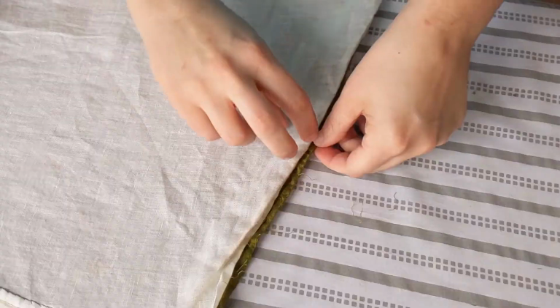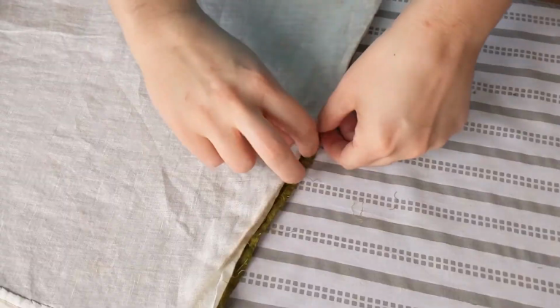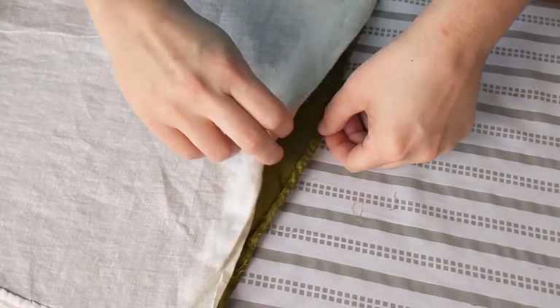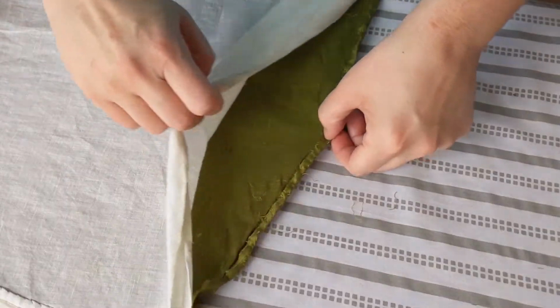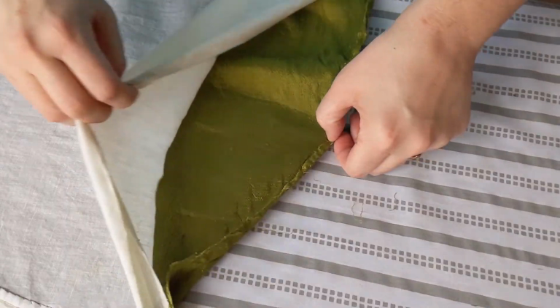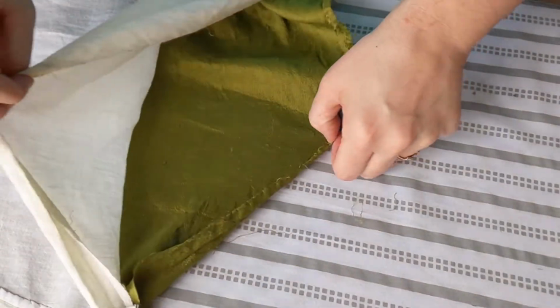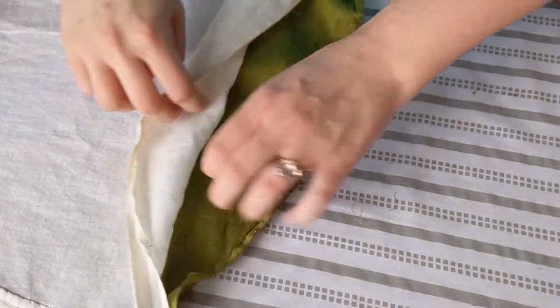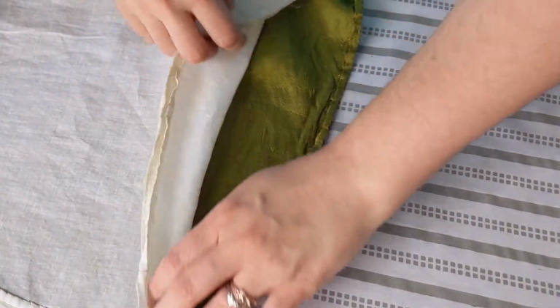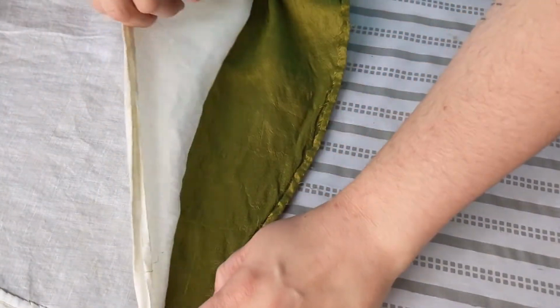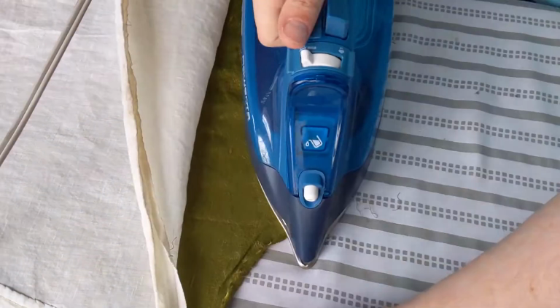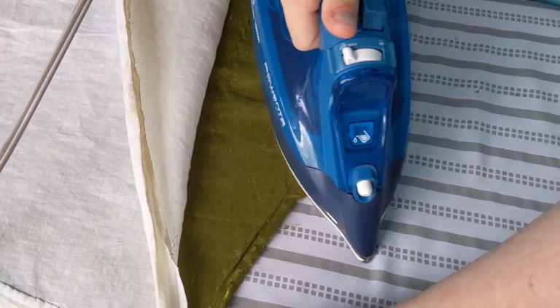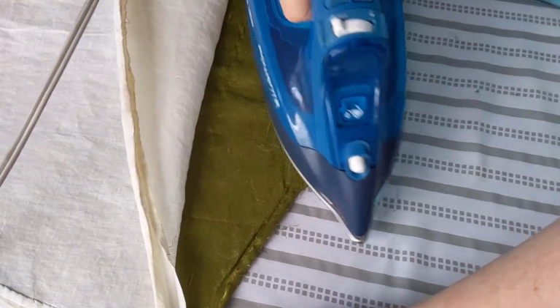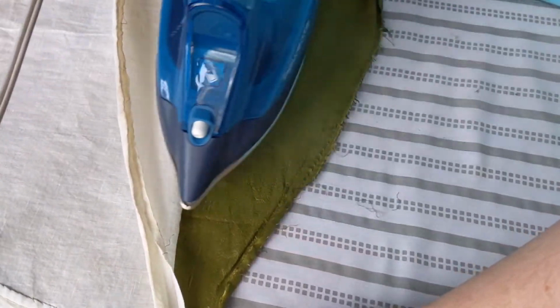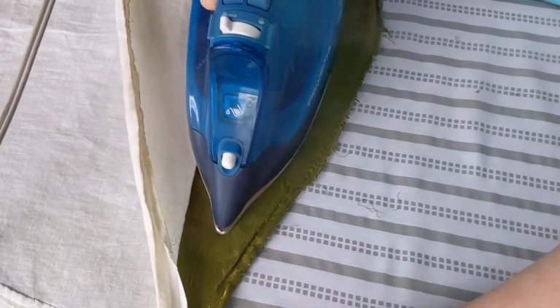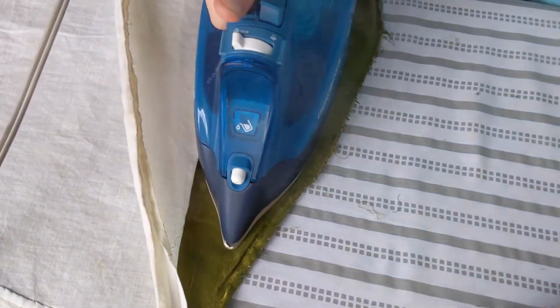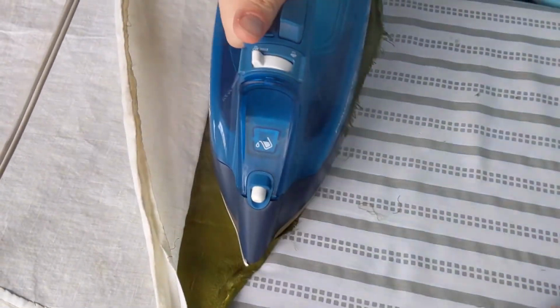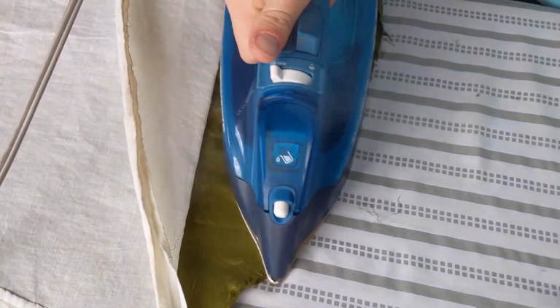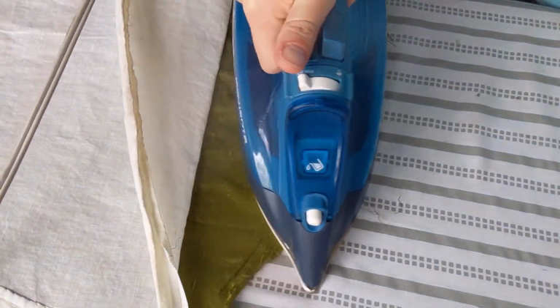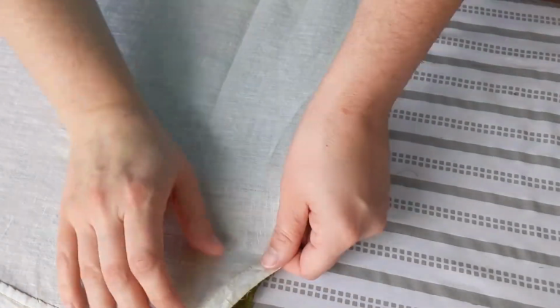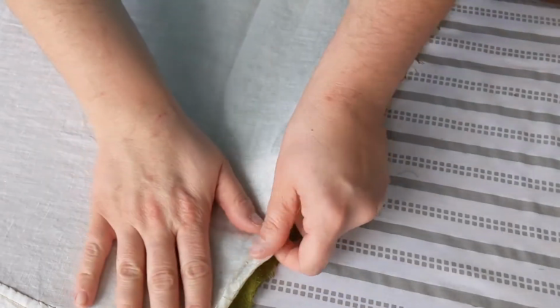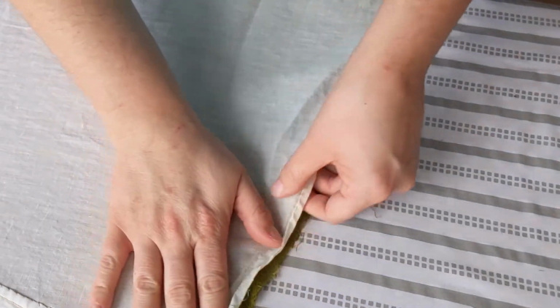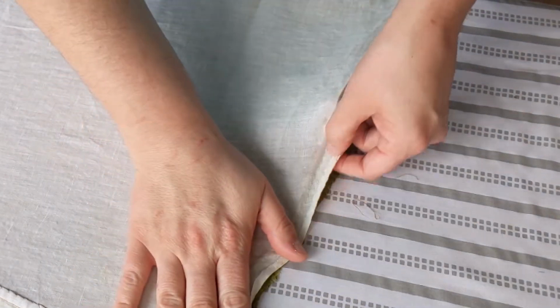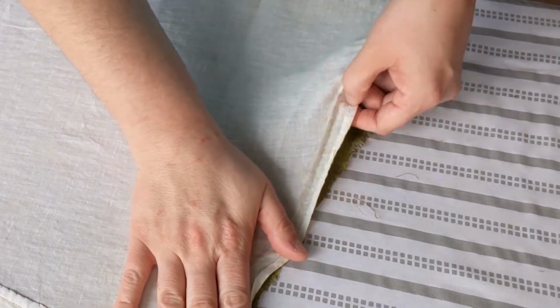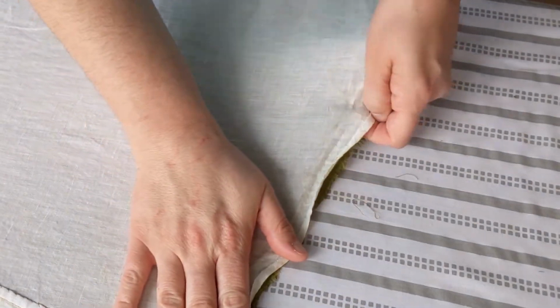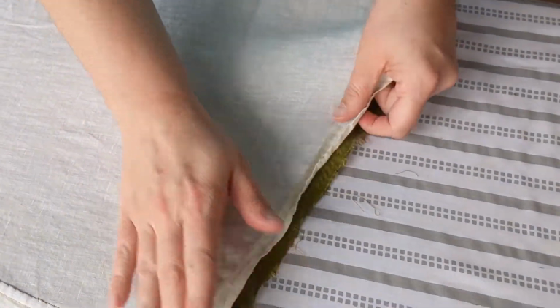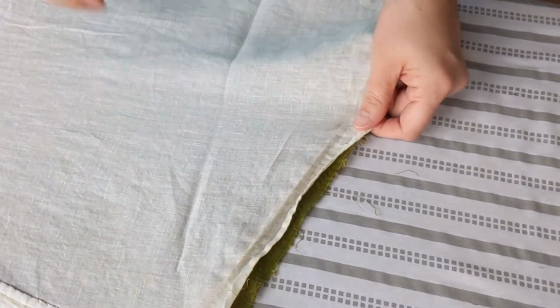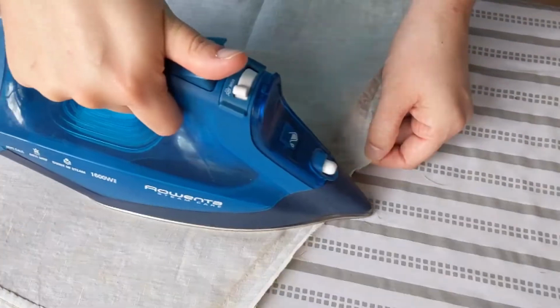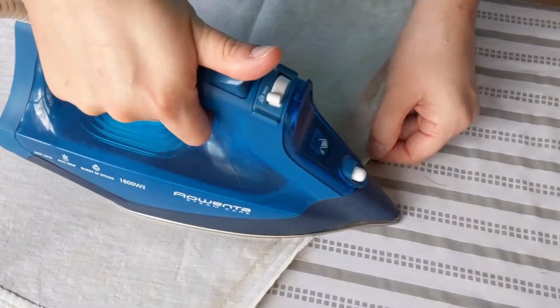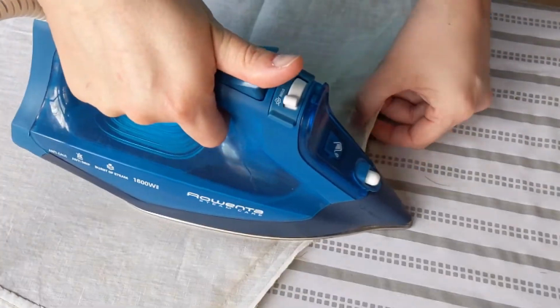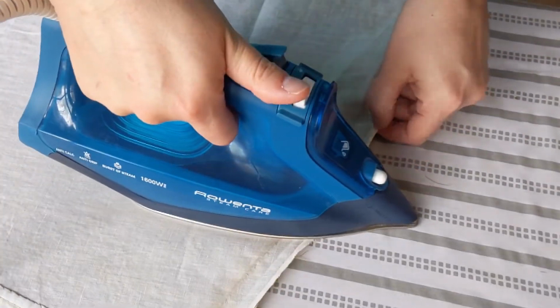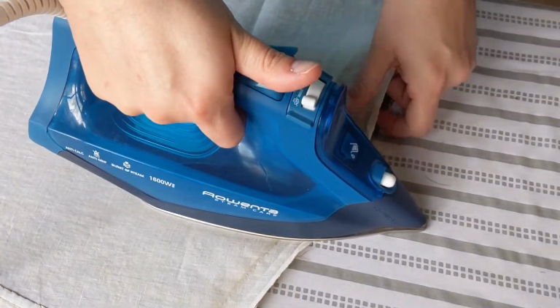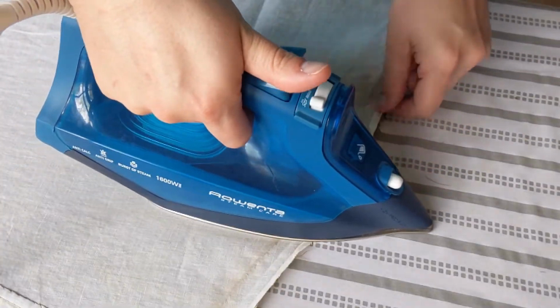Before I can trim and re-hem, I really need to iron out all those old creases too. I'm finding it easier to iron the silk and linen separately.